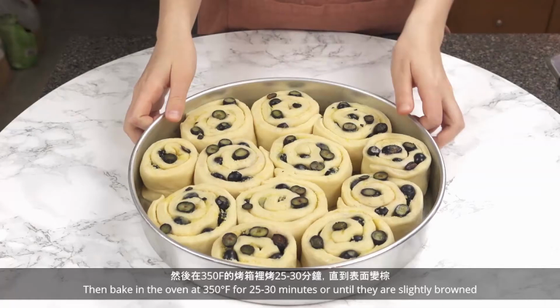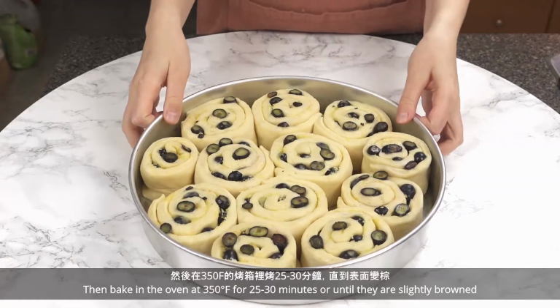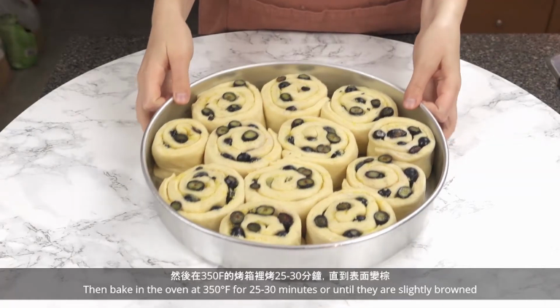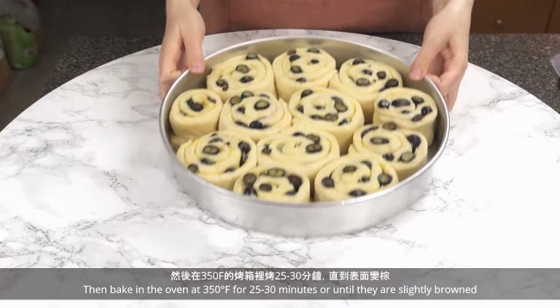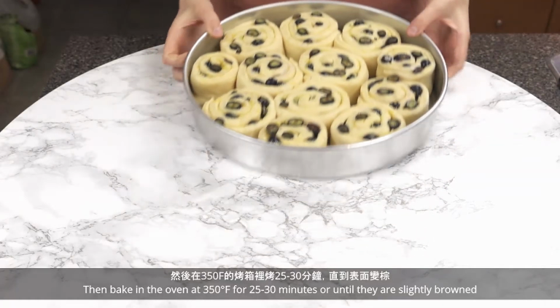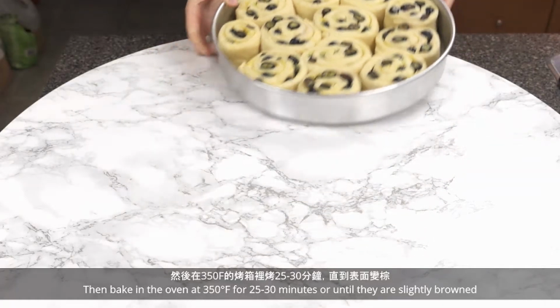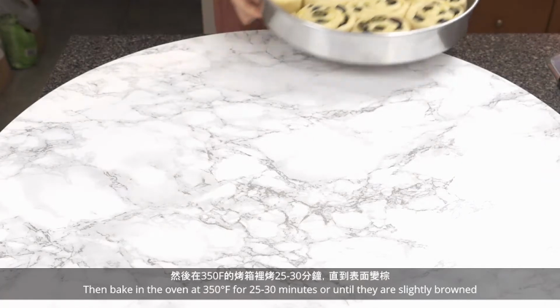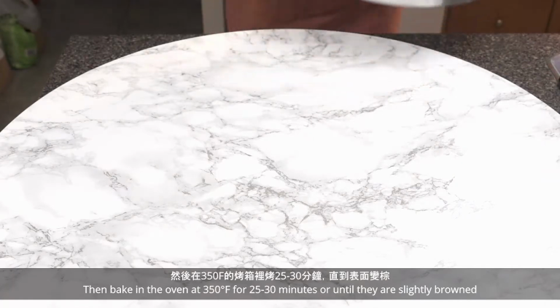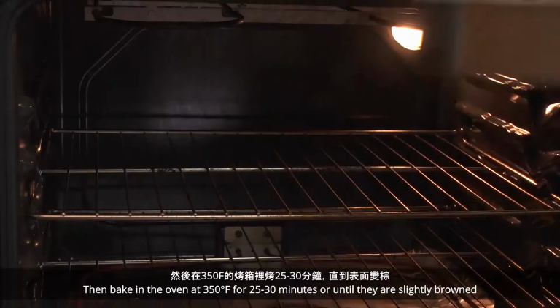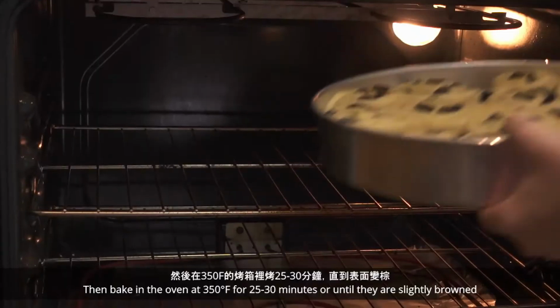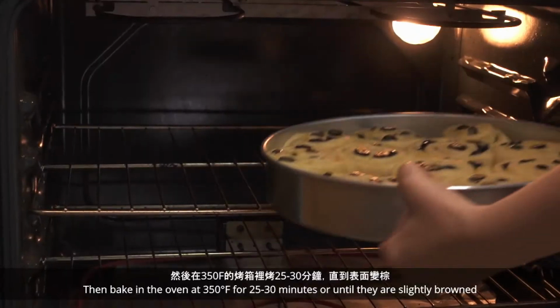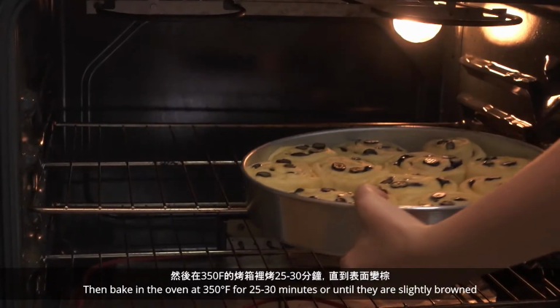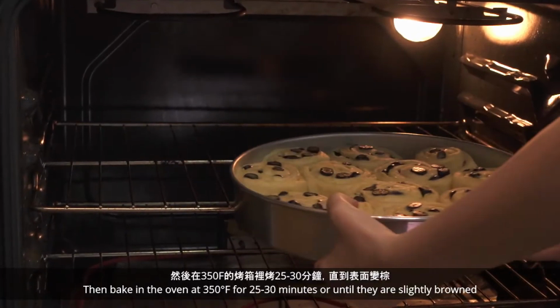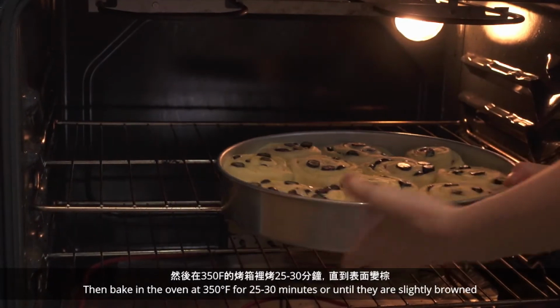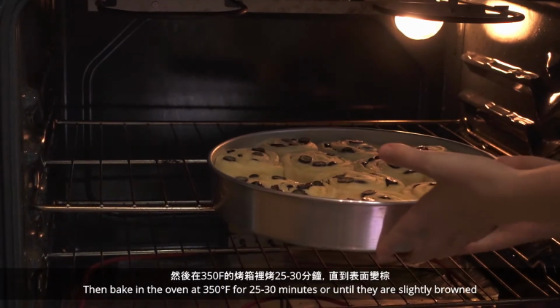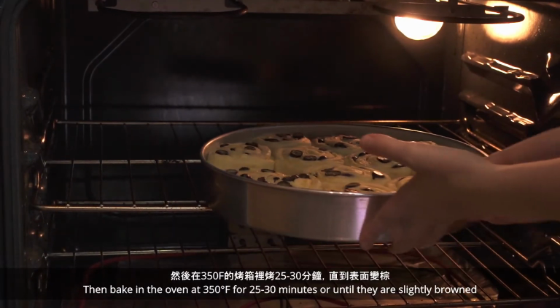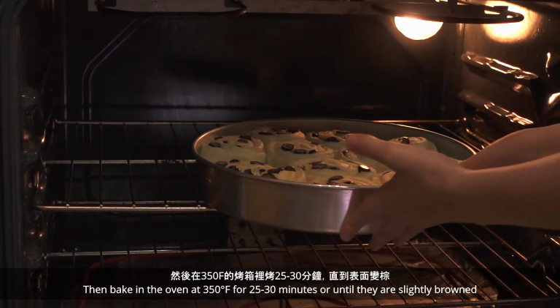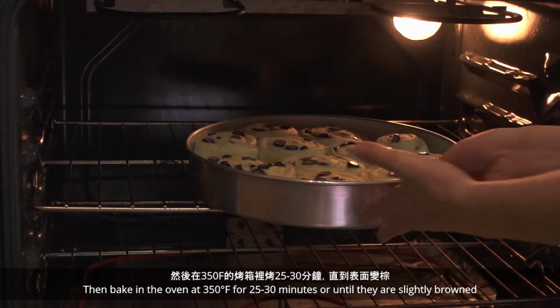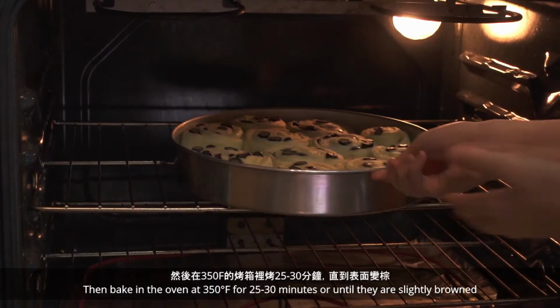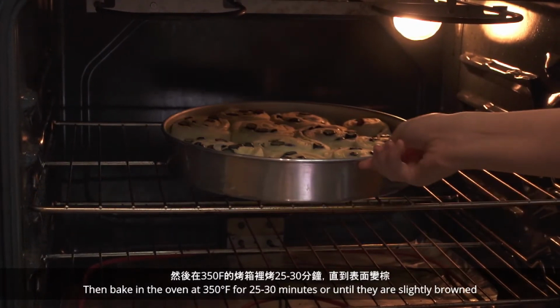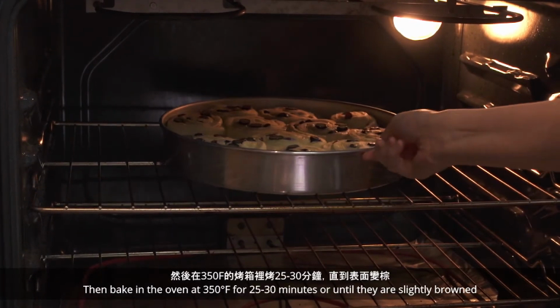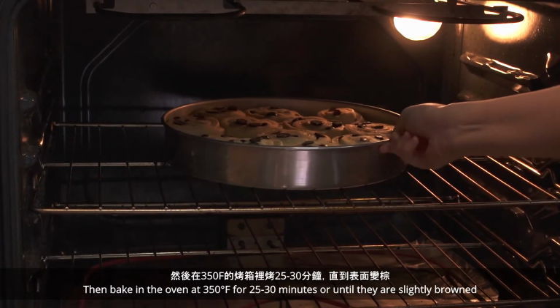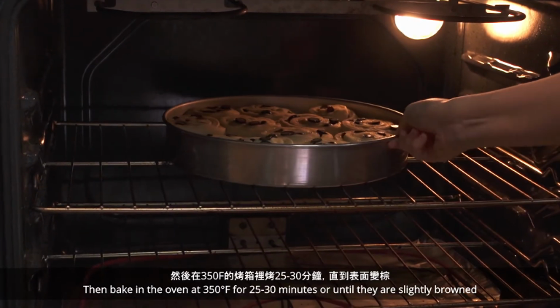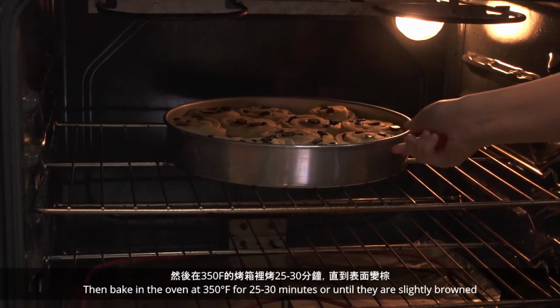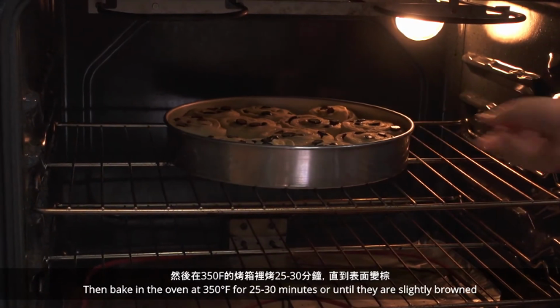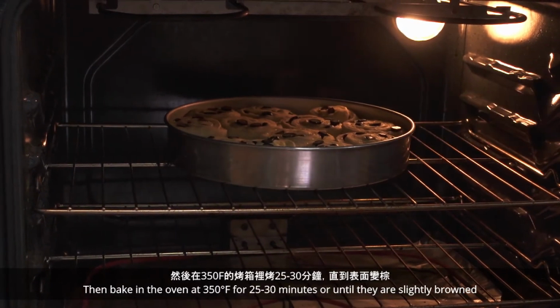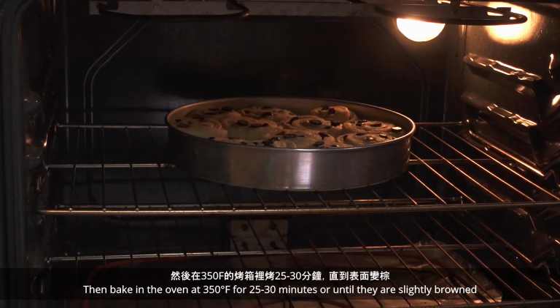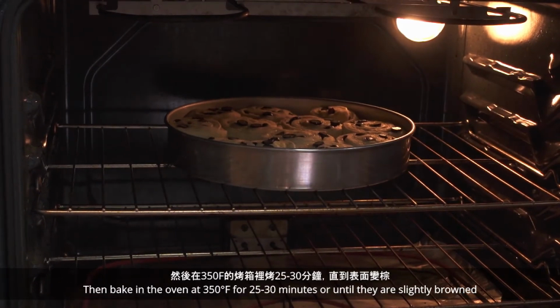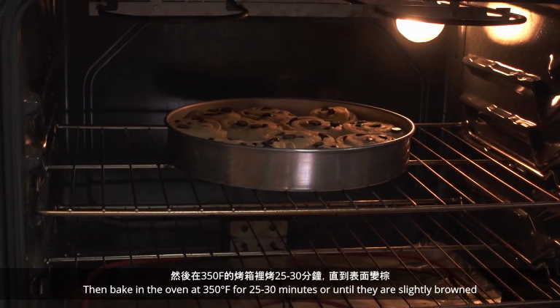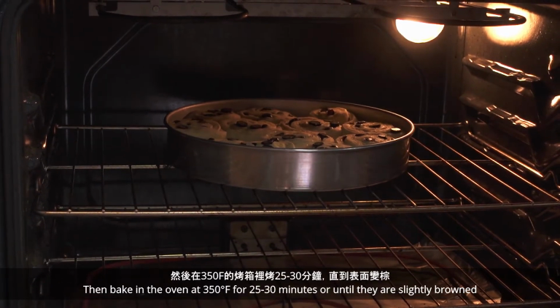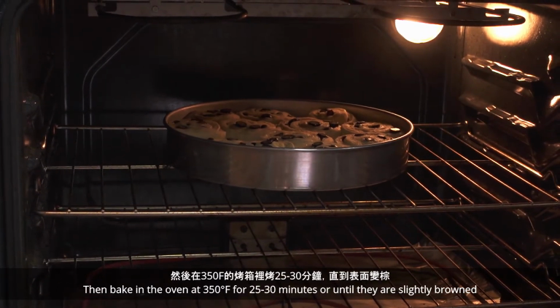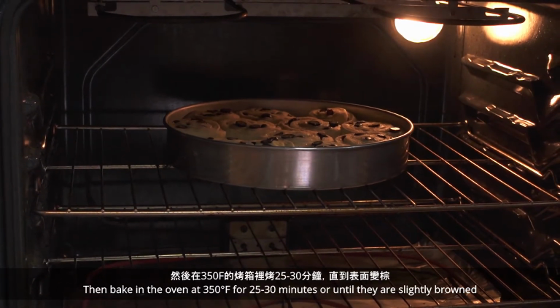Then bake in the oven at 350°F for 25-30 minutes or until they are slightly browned.